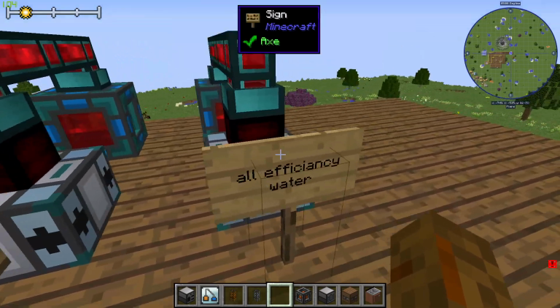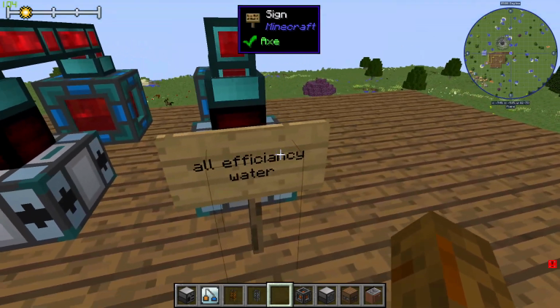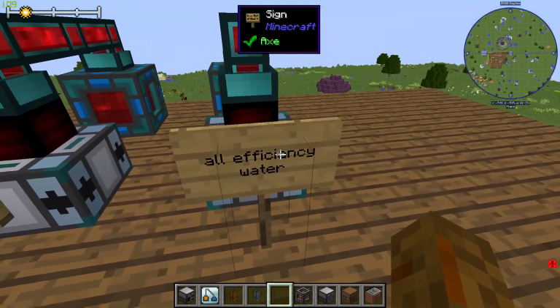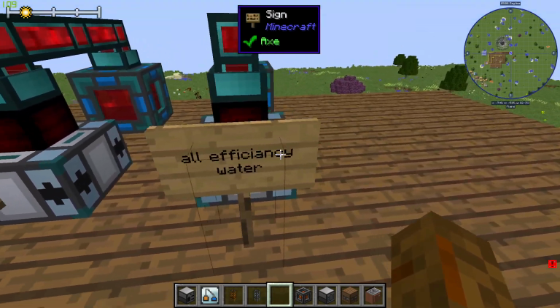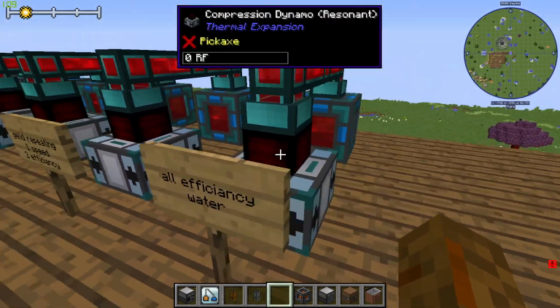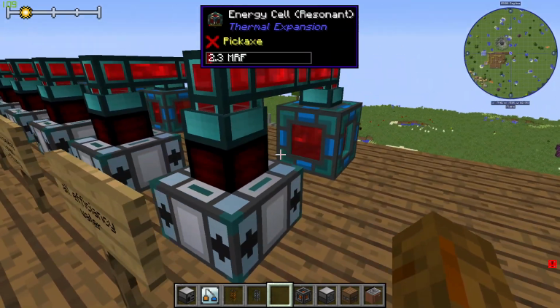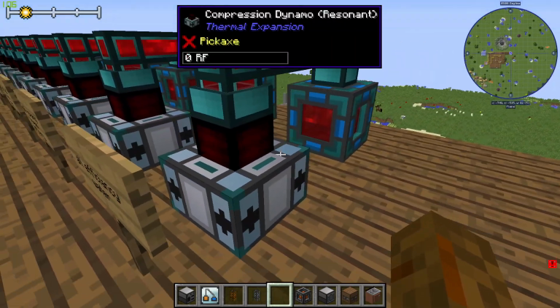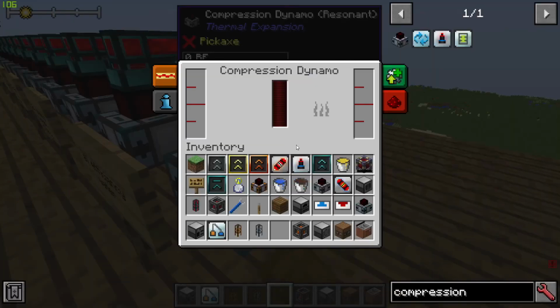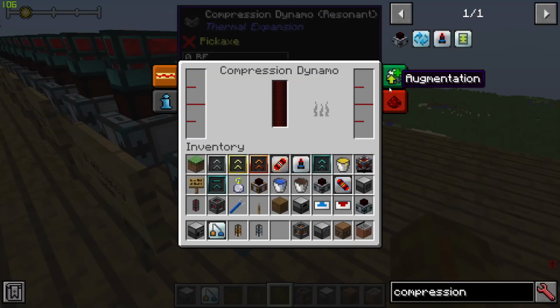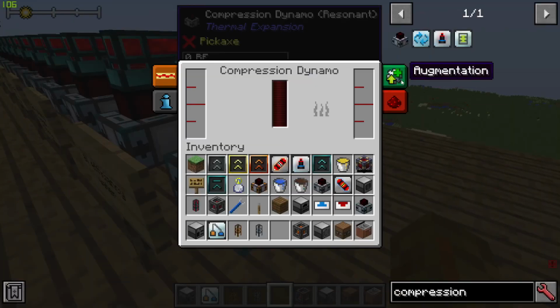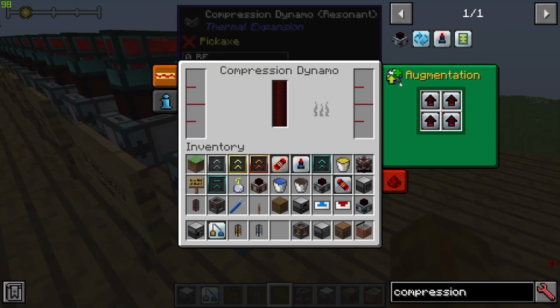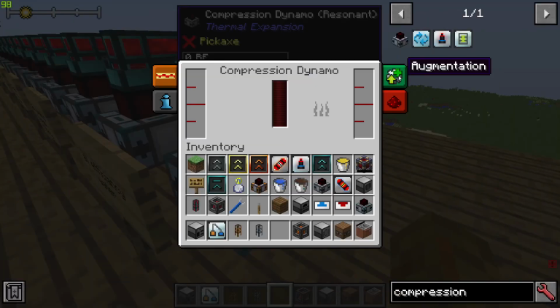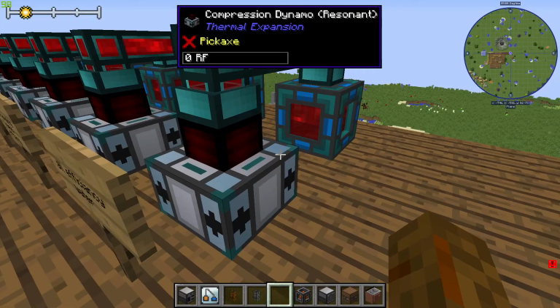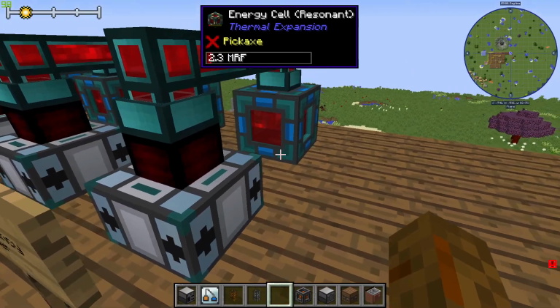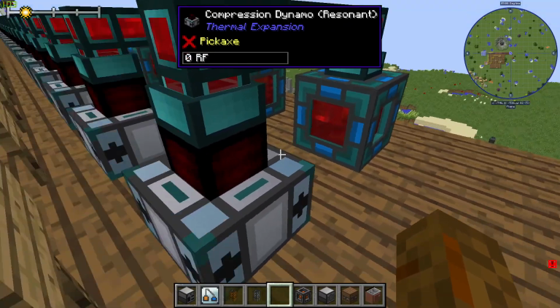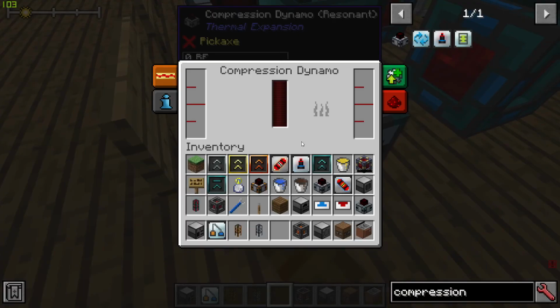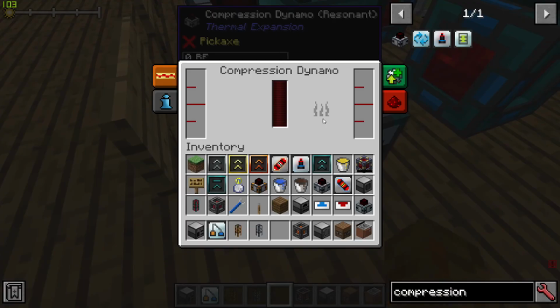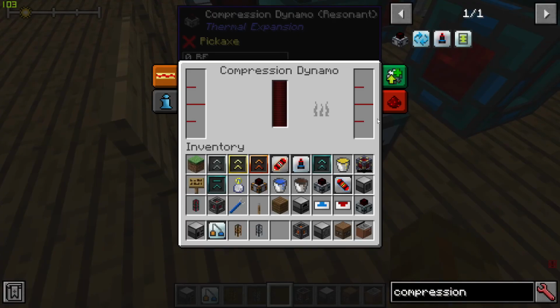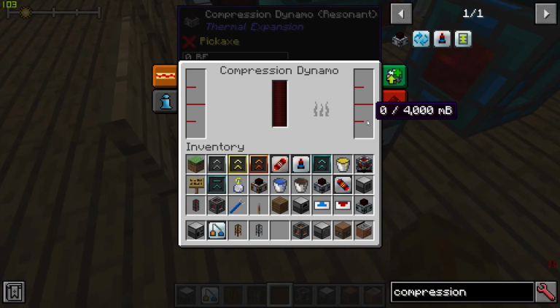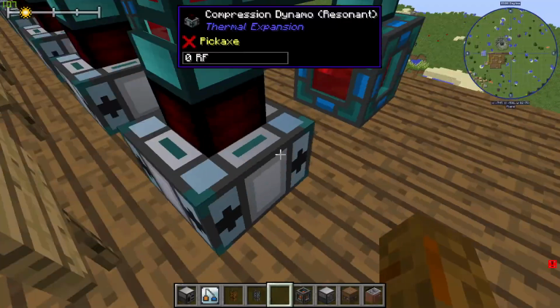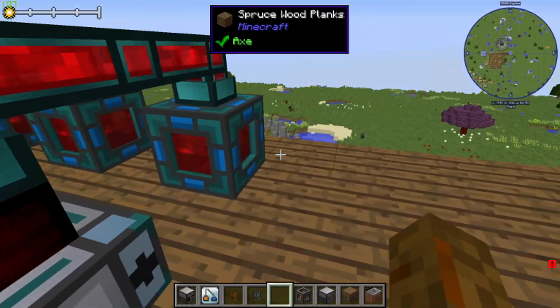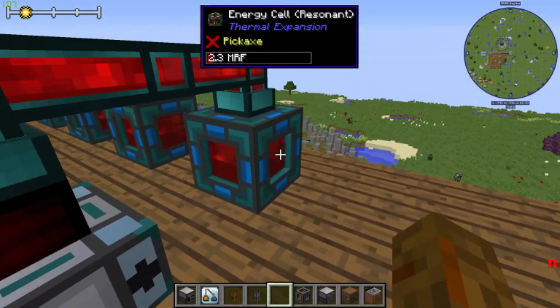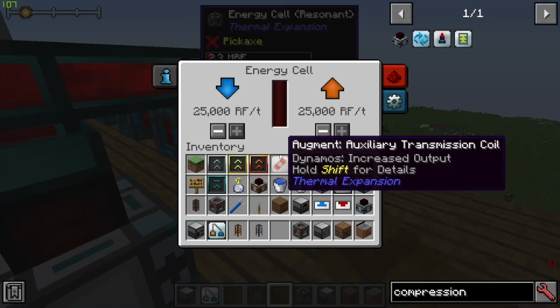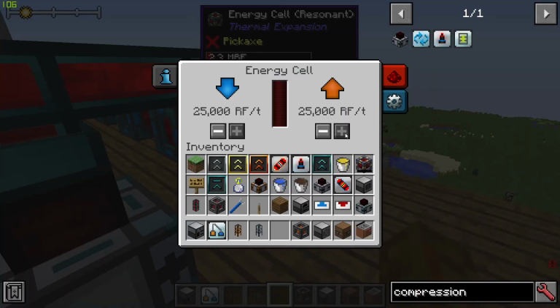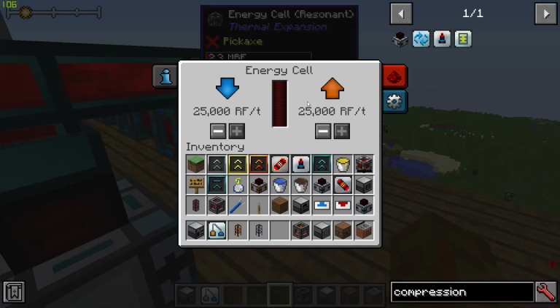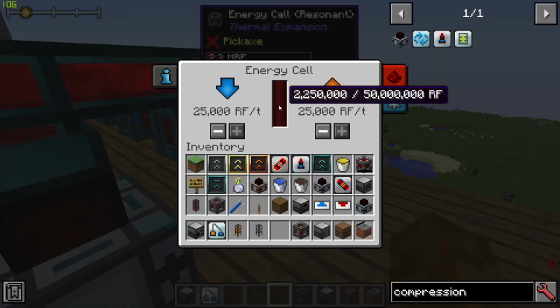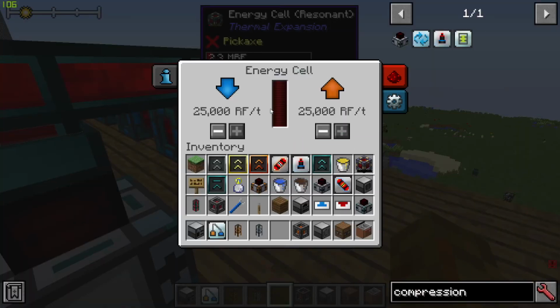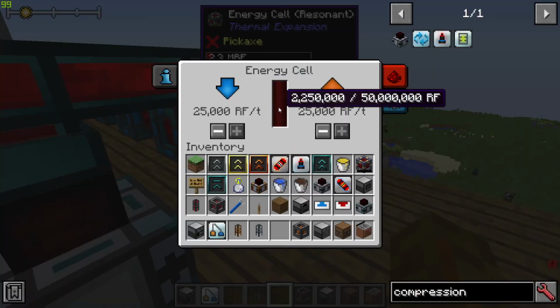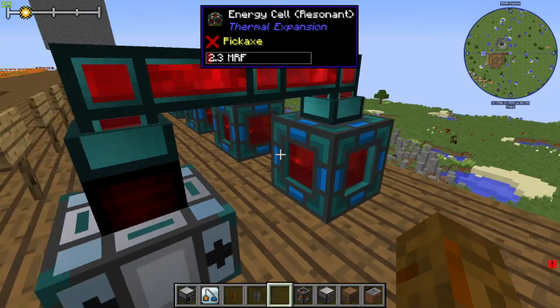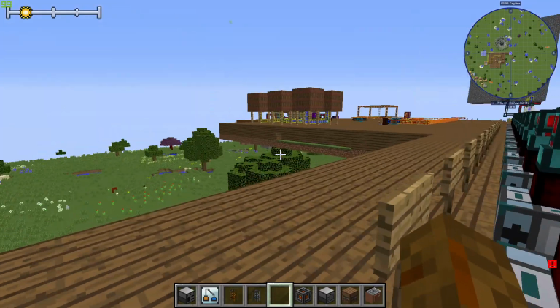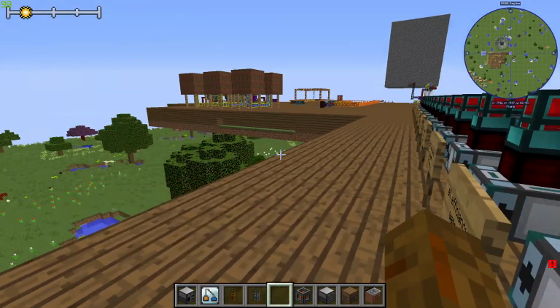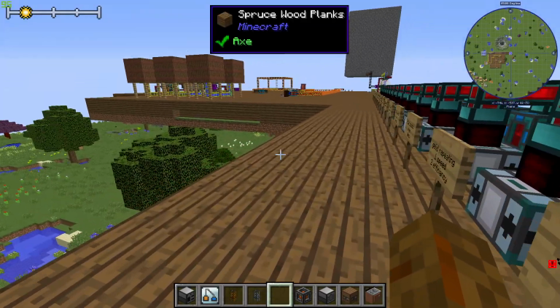All efficiency upgrades with water gives you 2.25 million RF using one bucket.